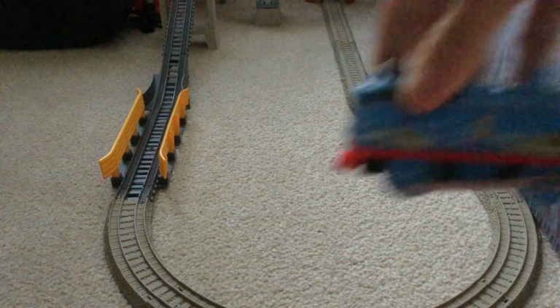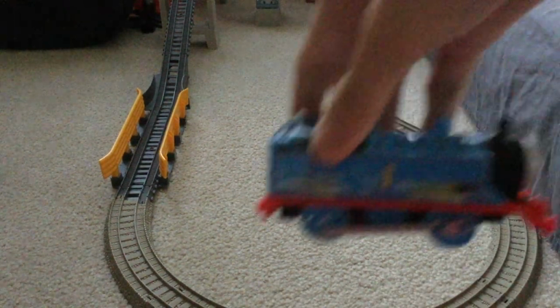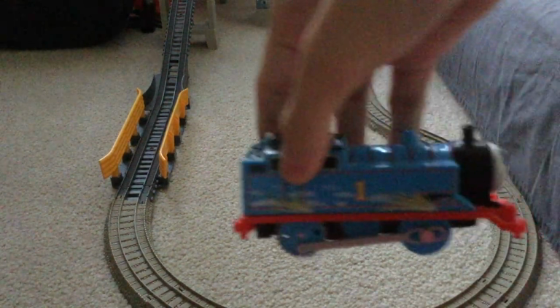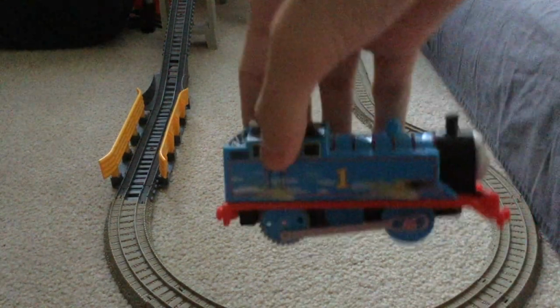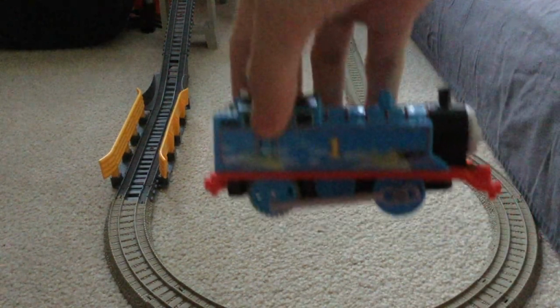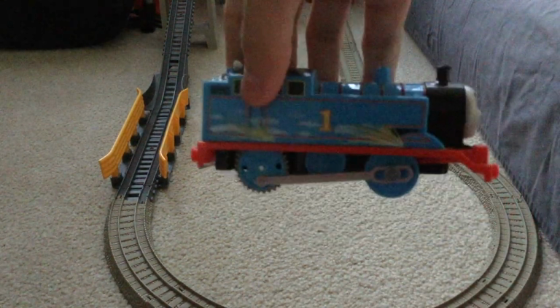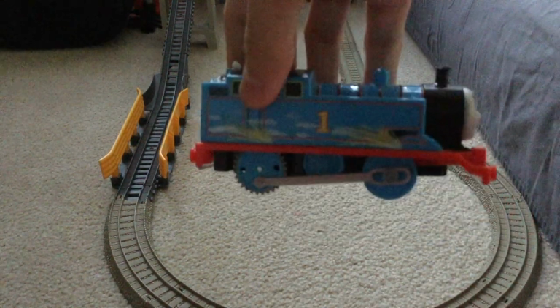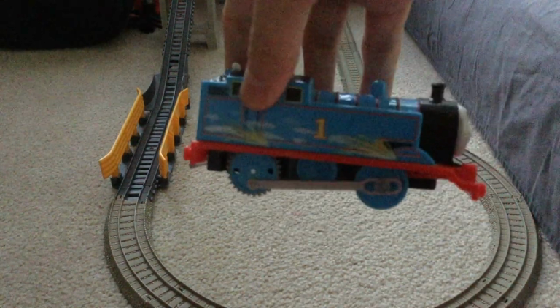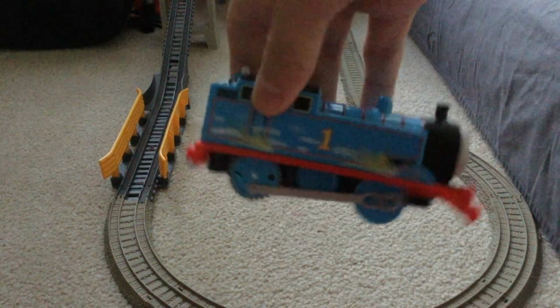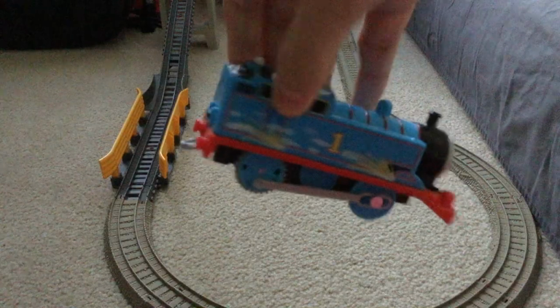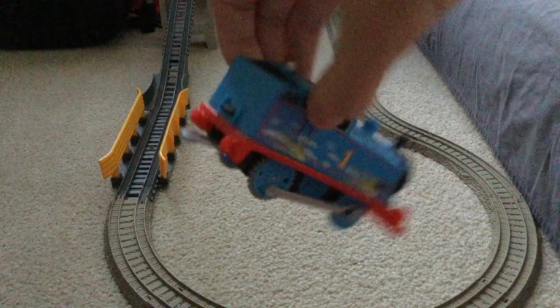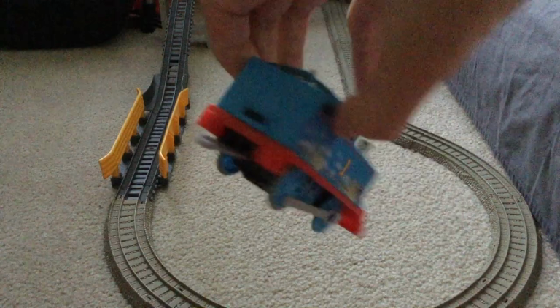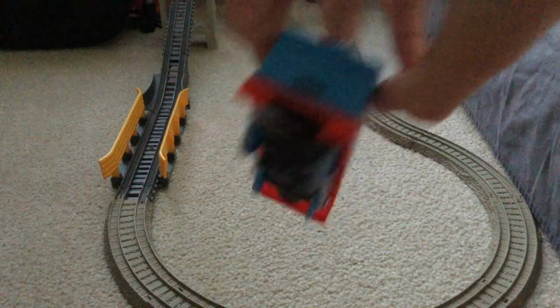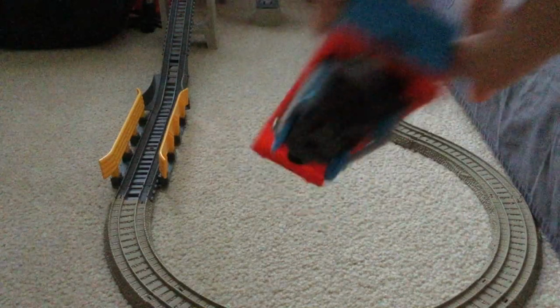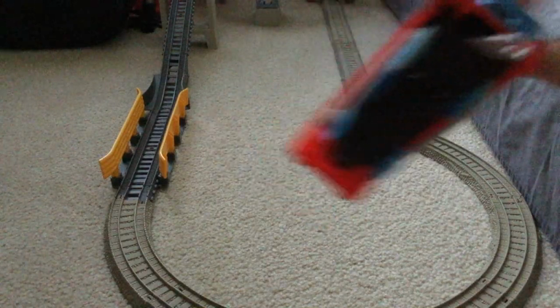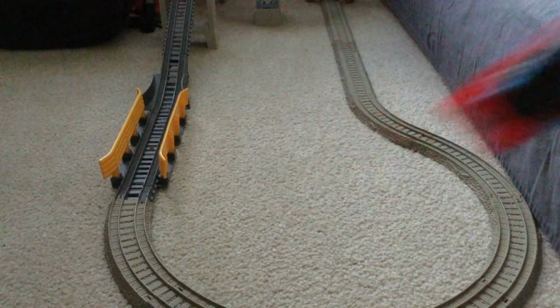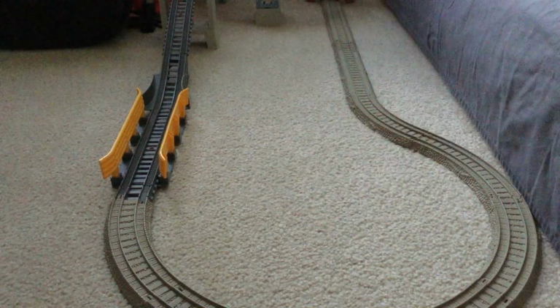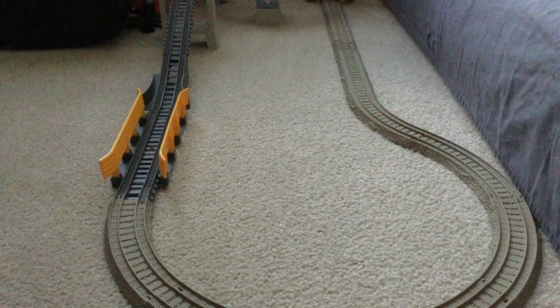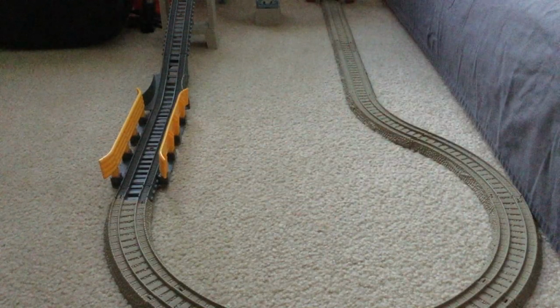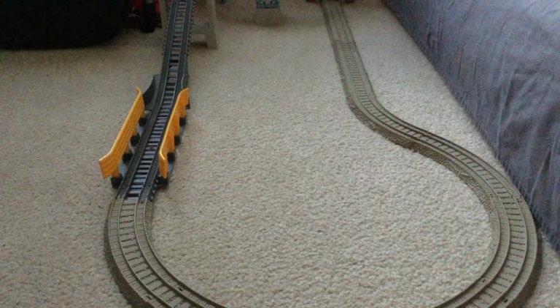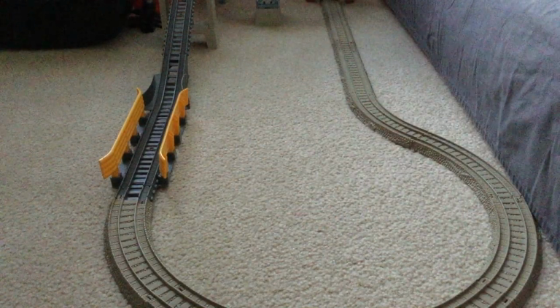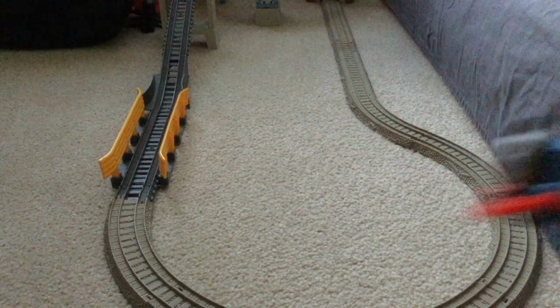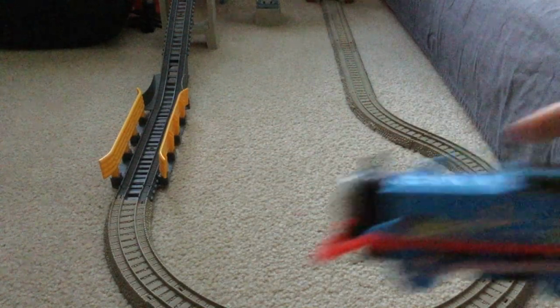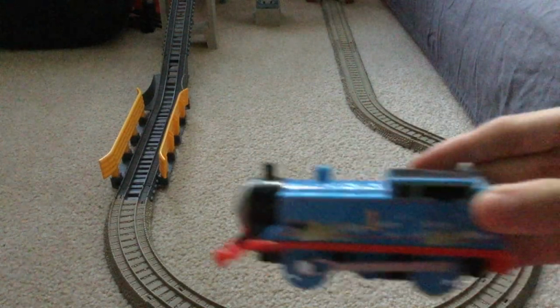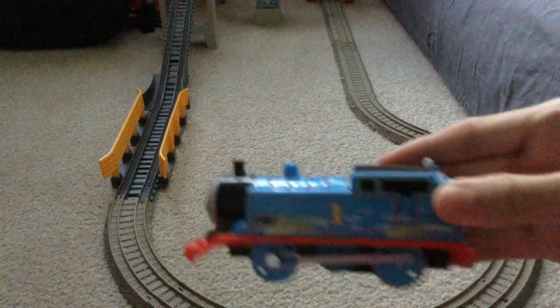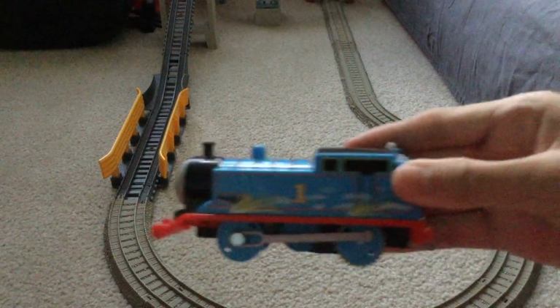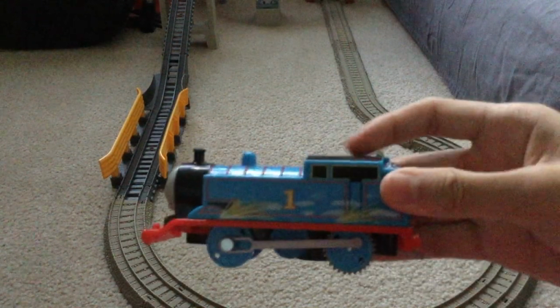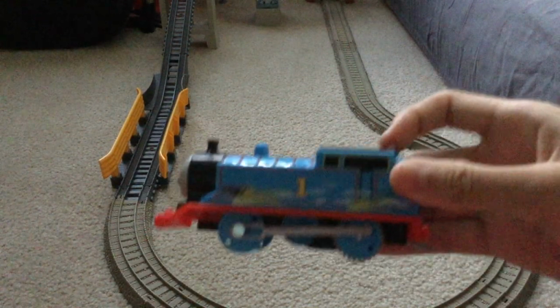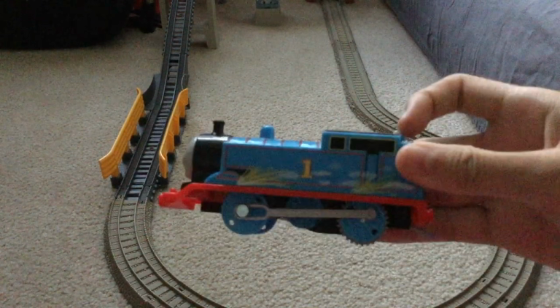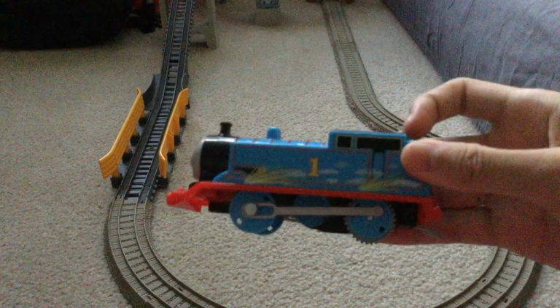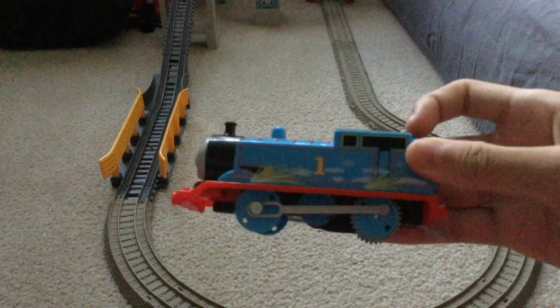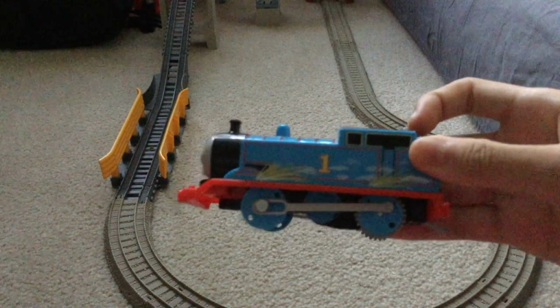This Thomas here is the special Thomas with sparks that comes with the superstation.